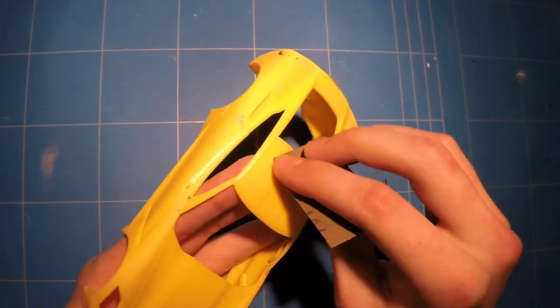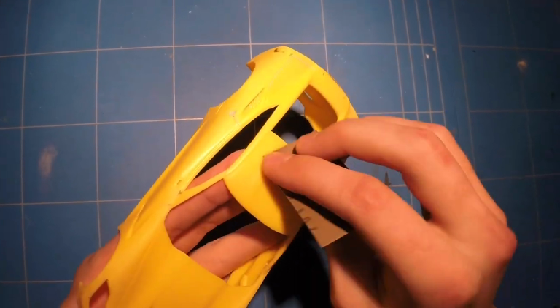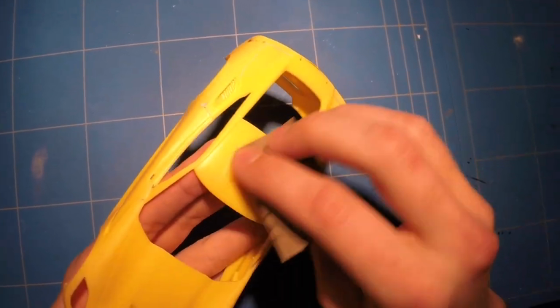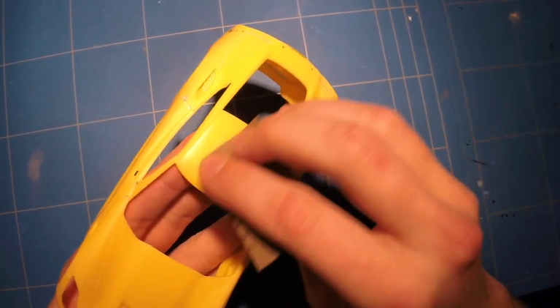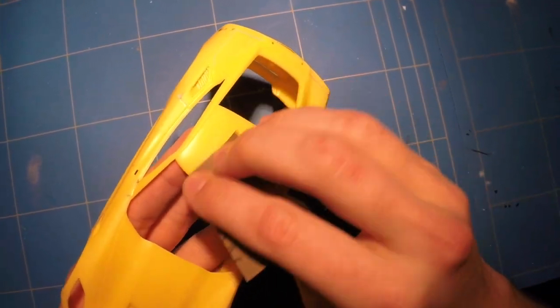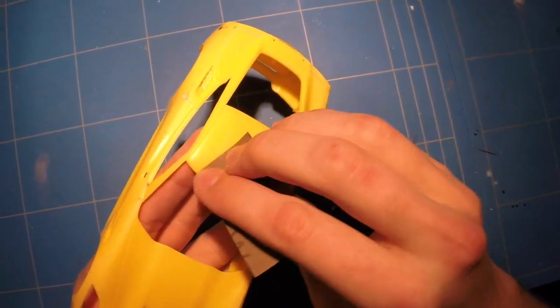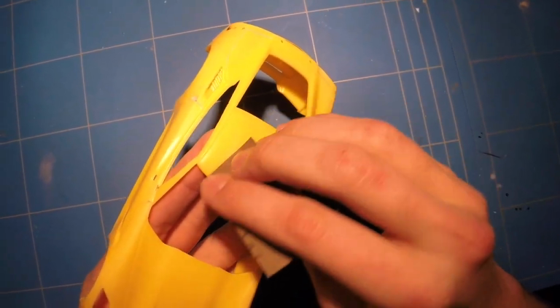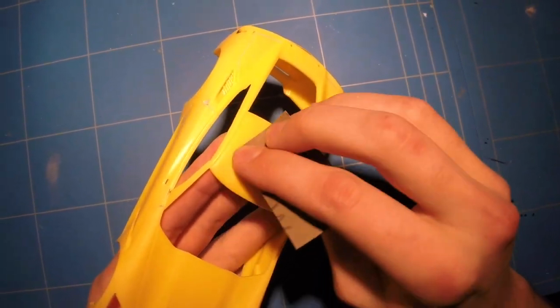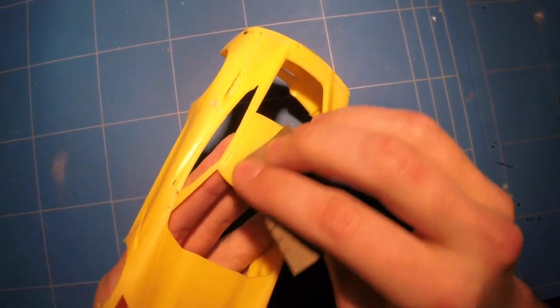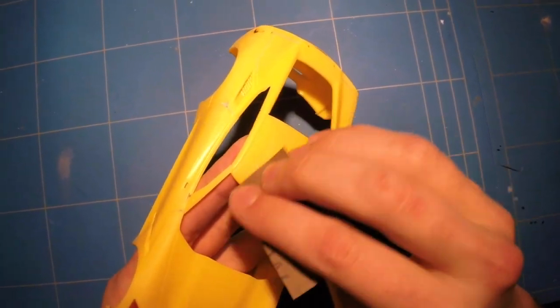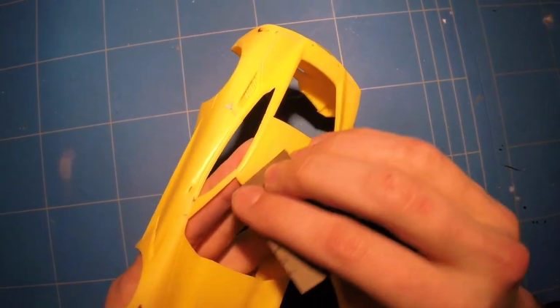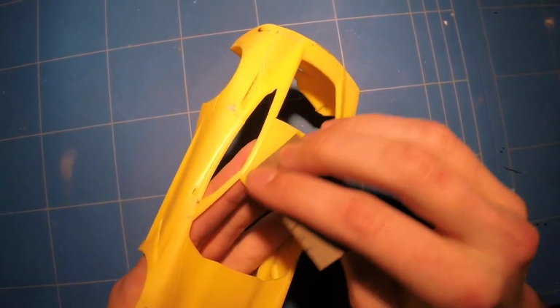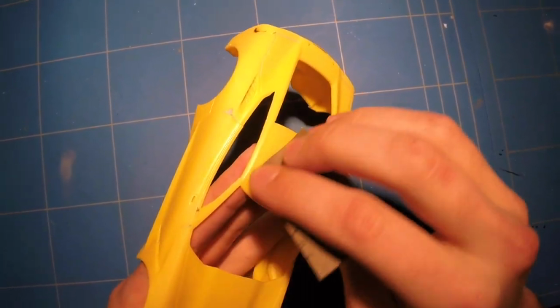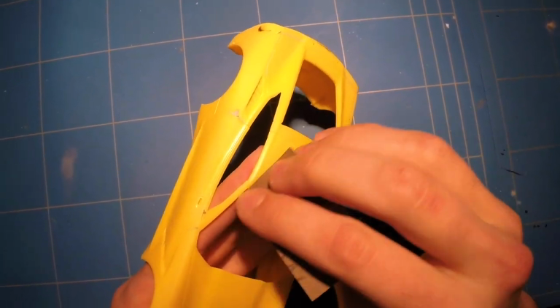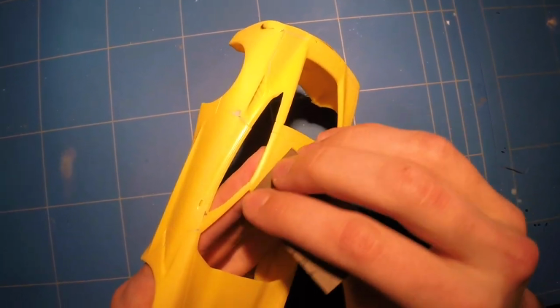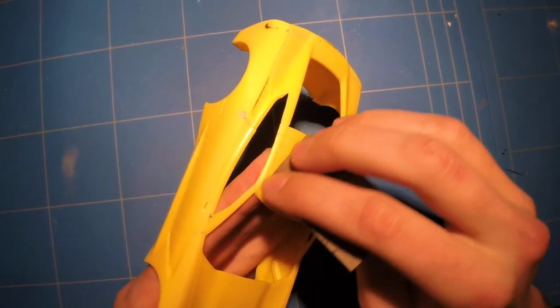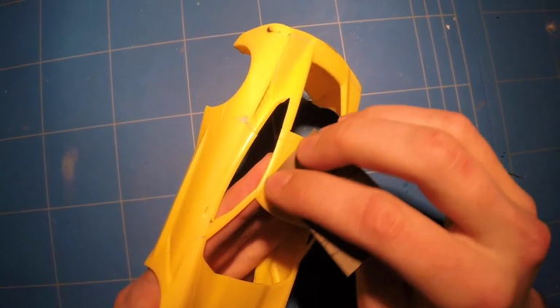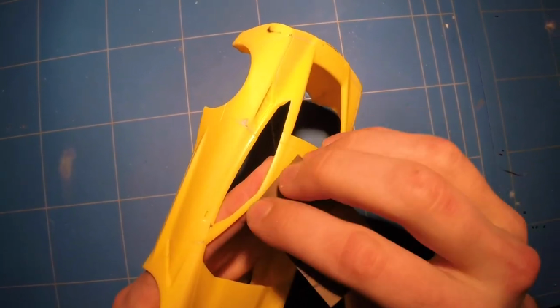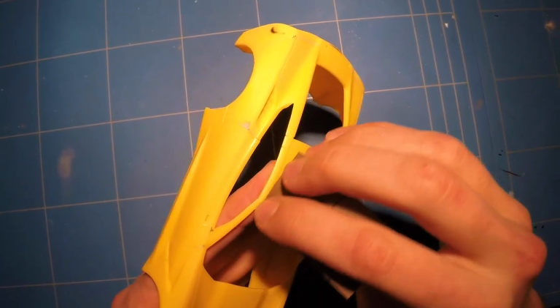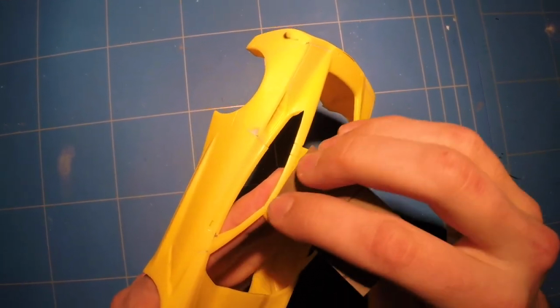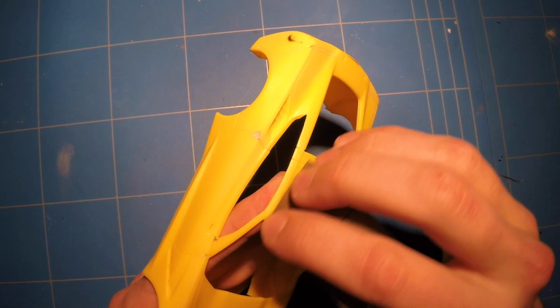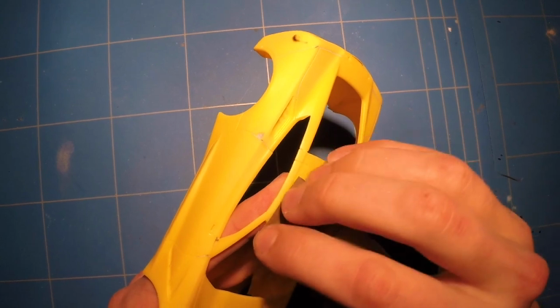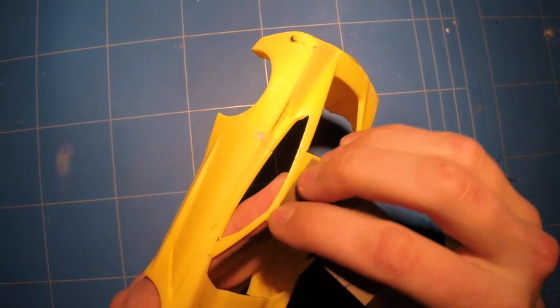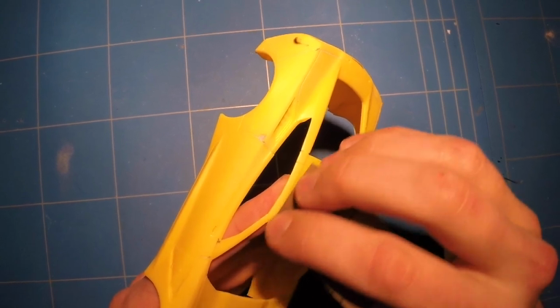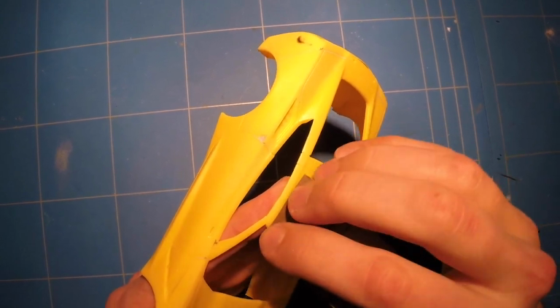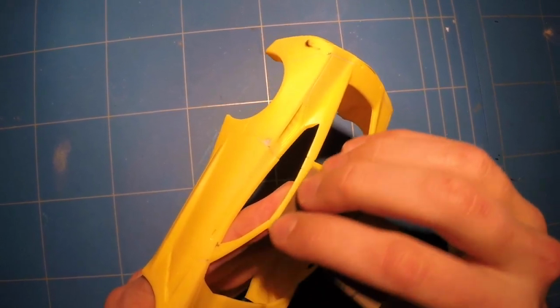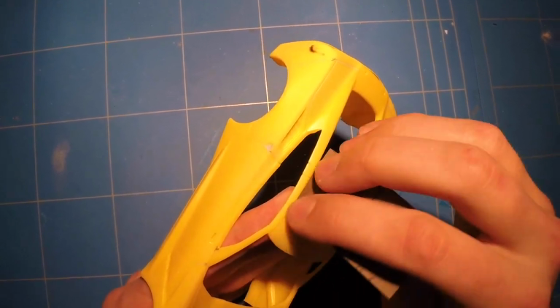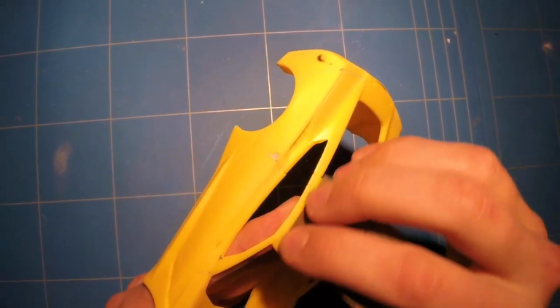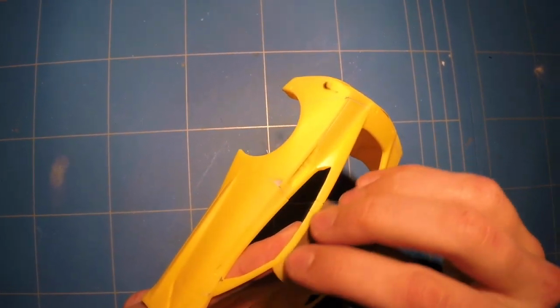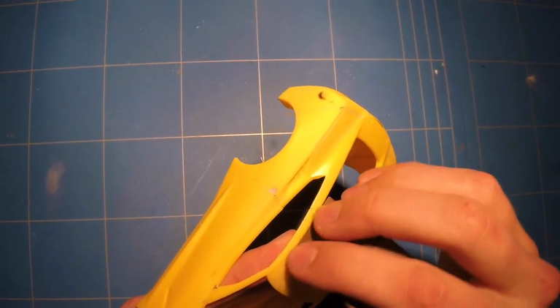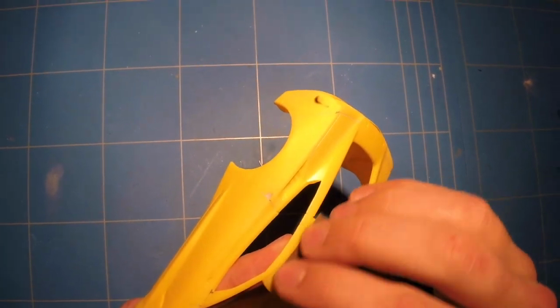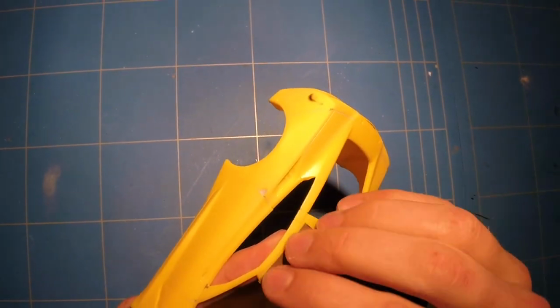With the exhaust tips gone, I only needed to scuff up the body with some 600 grit sandpaper for the primer to grab to it a bit better.